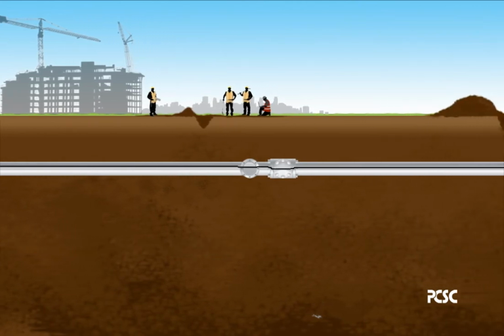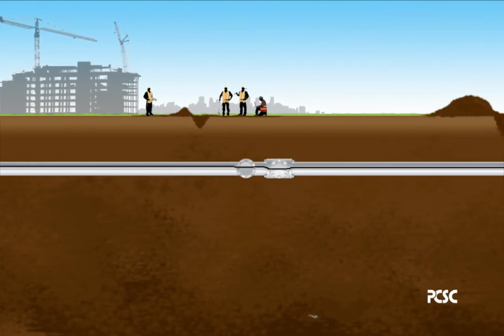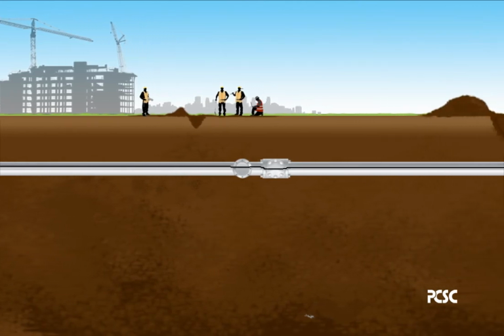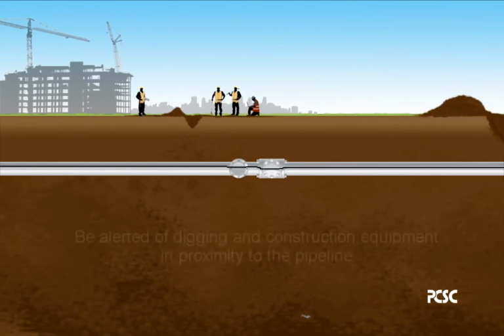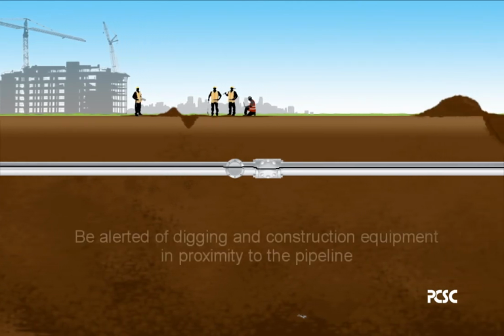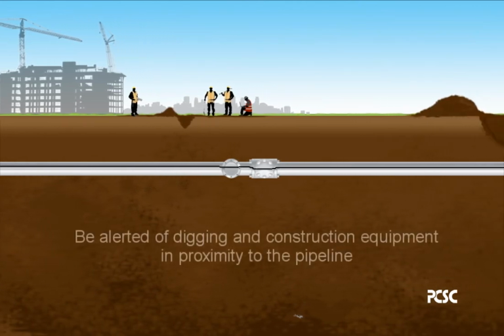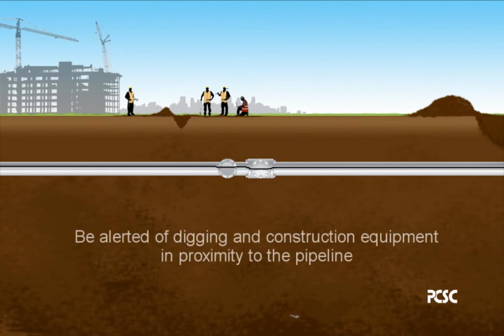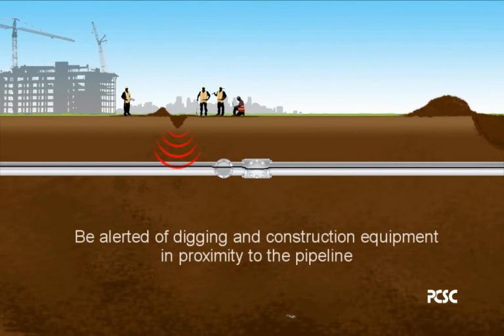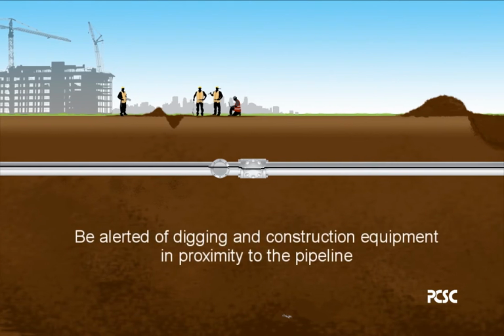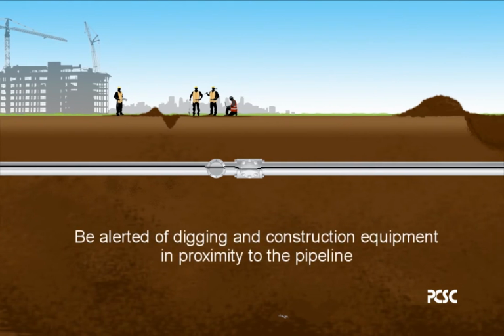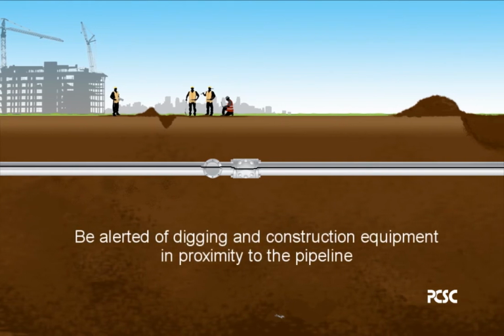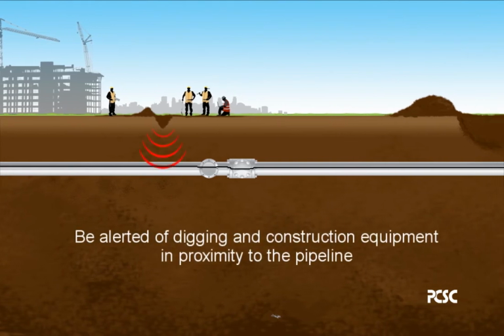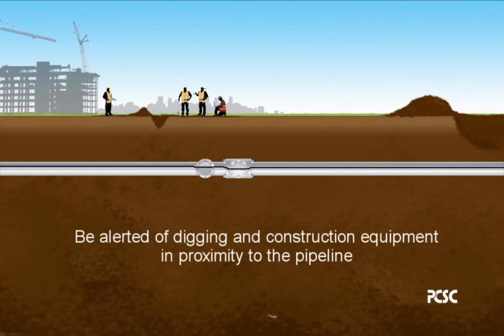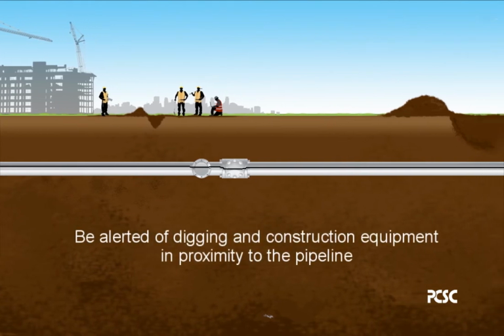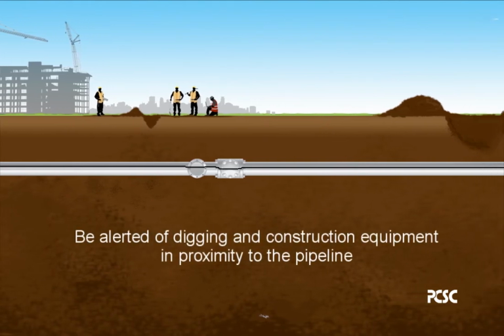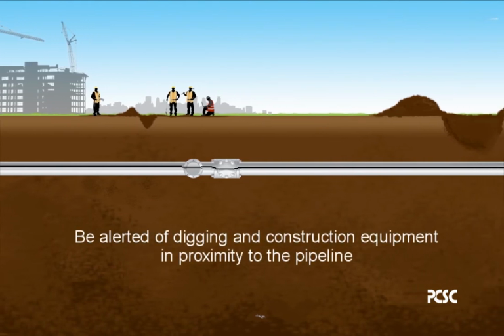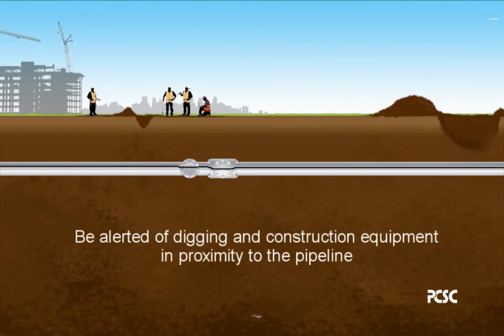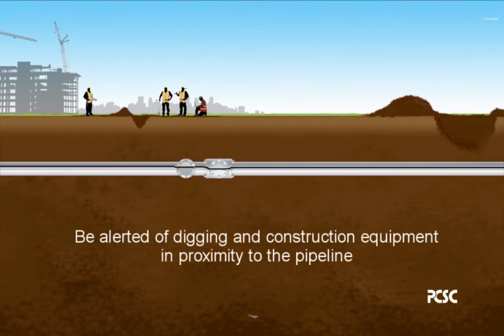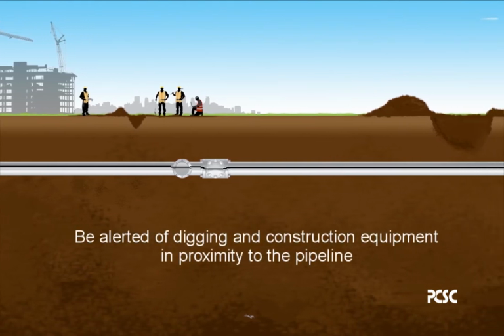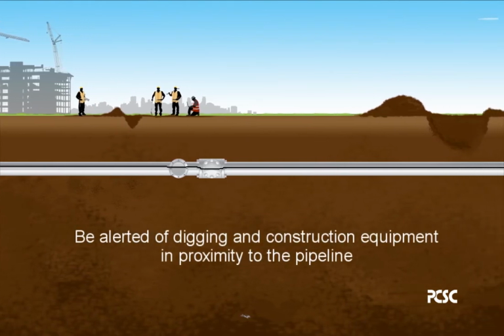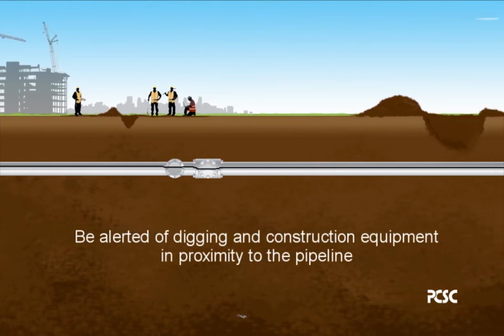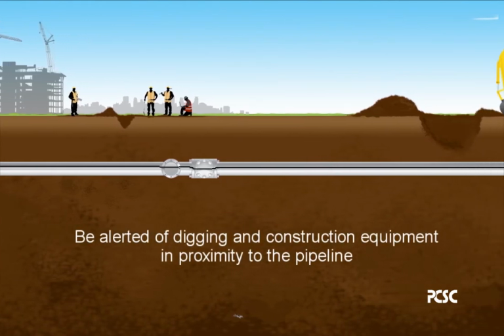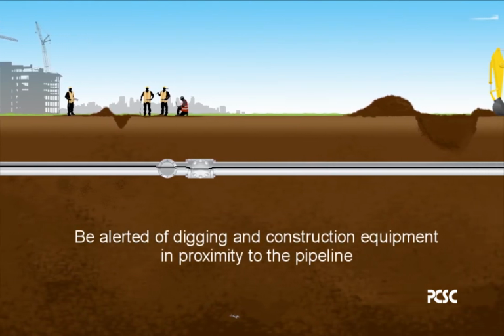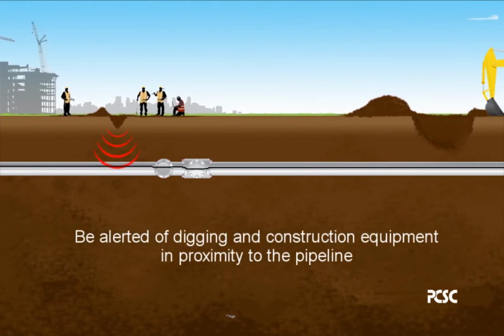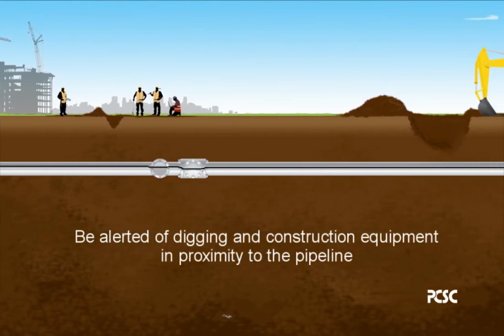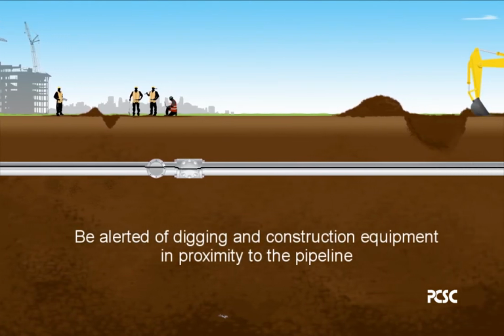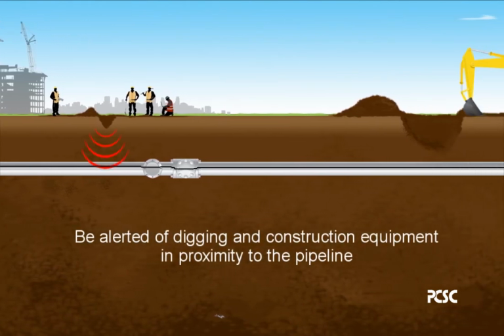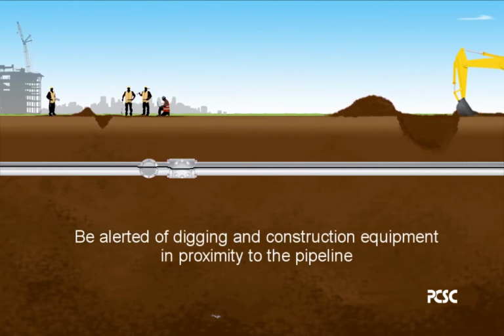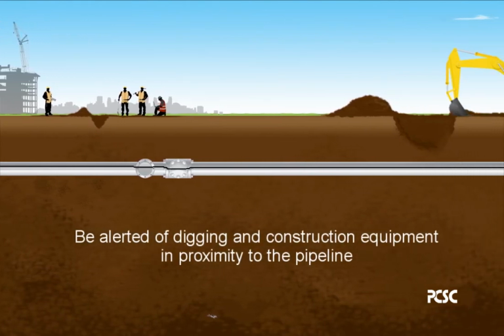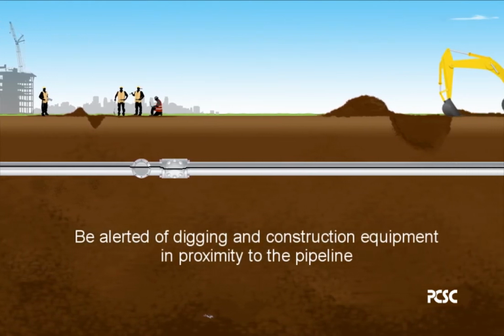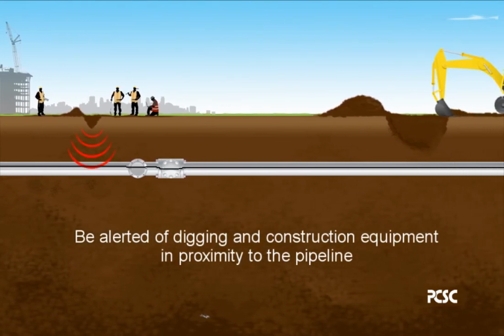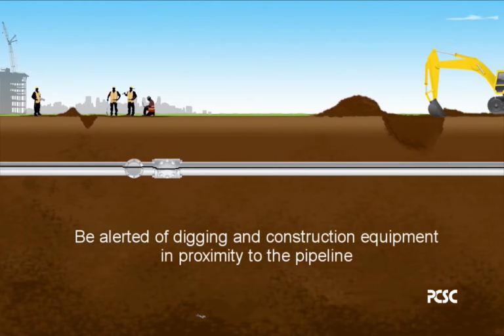Be alerted of digging and construction equipment in proximity to the pipeline.